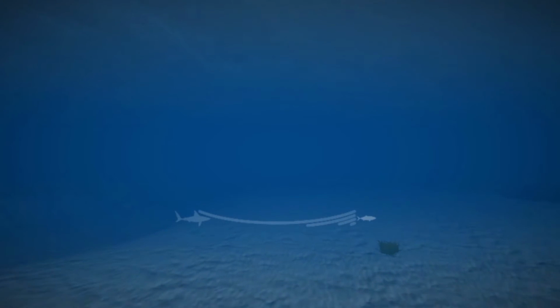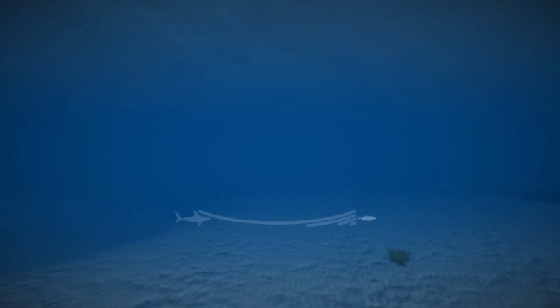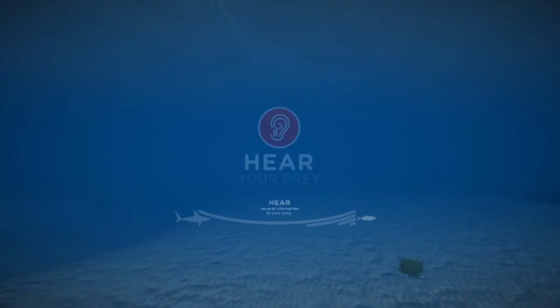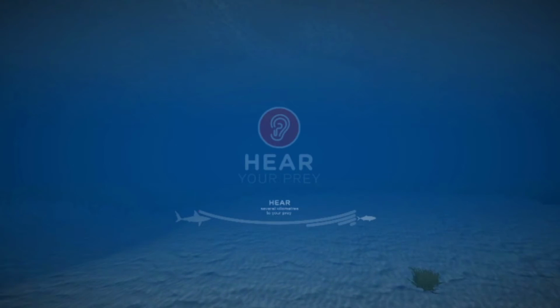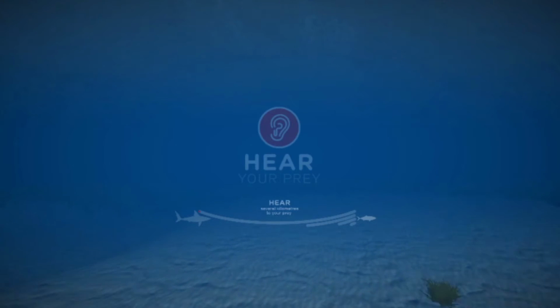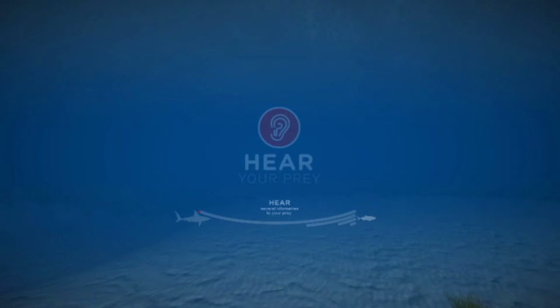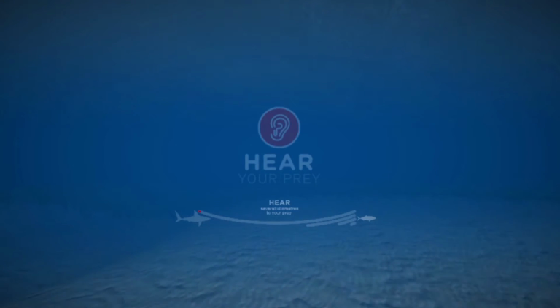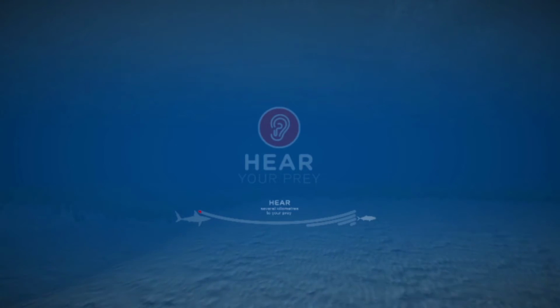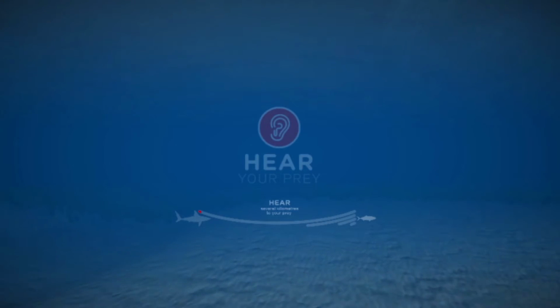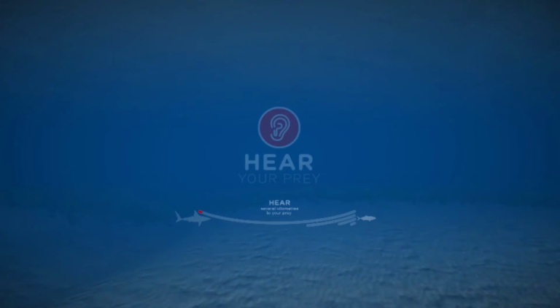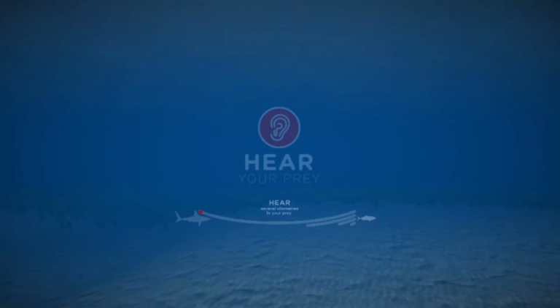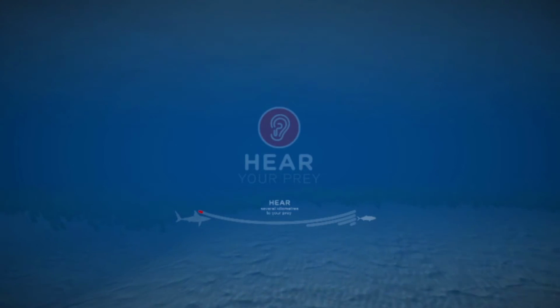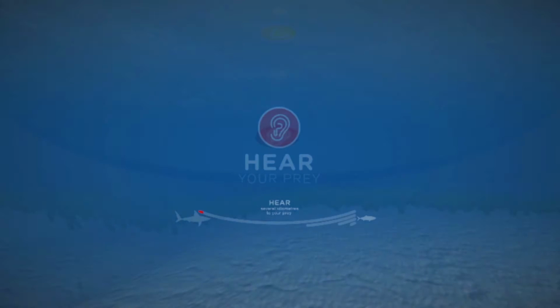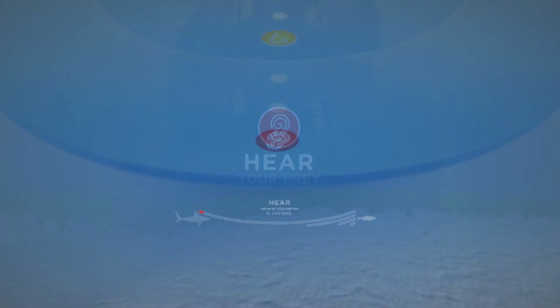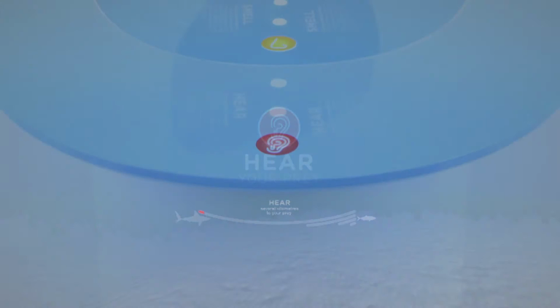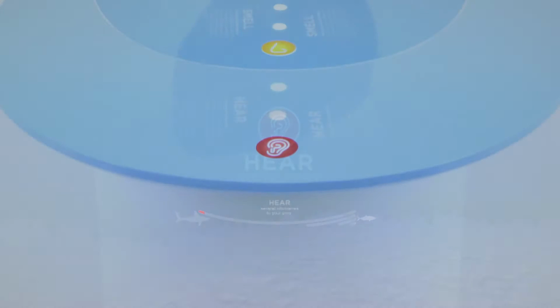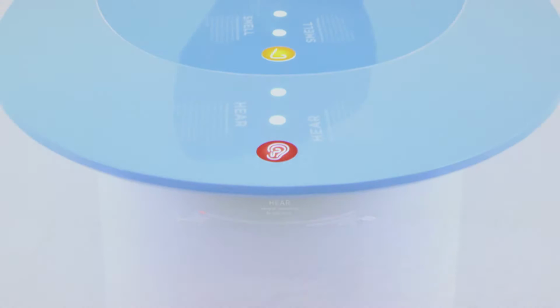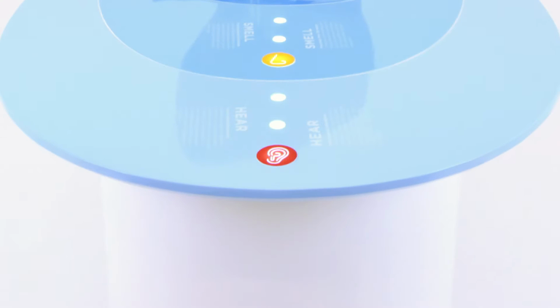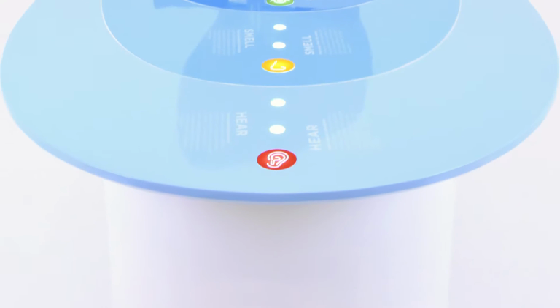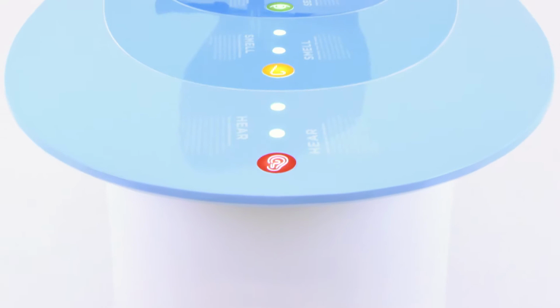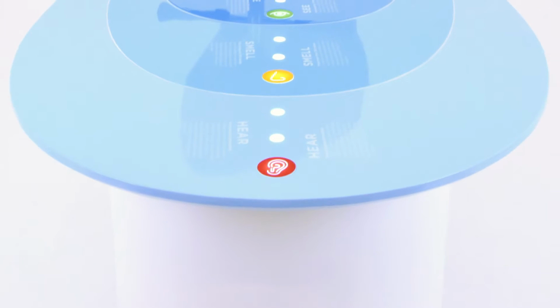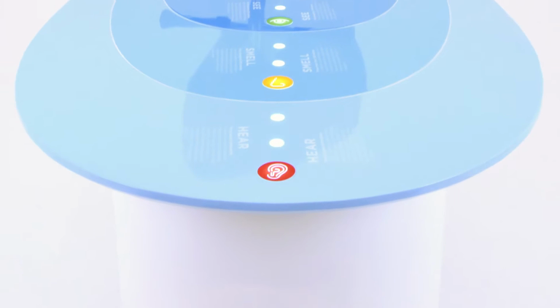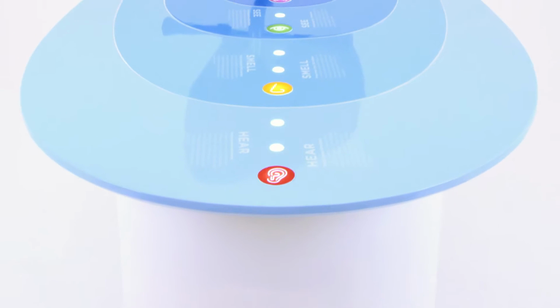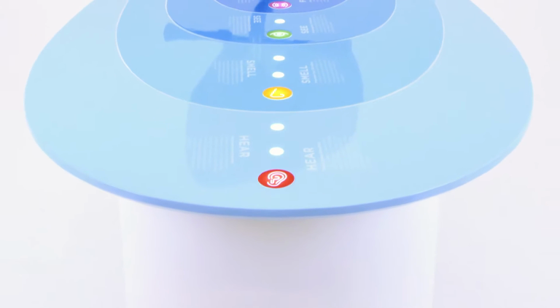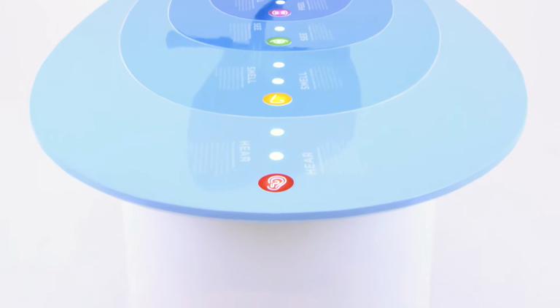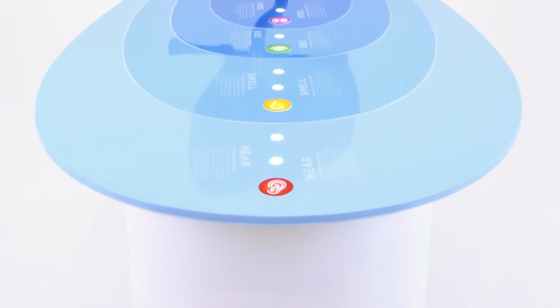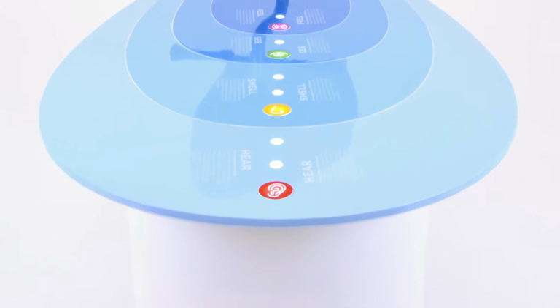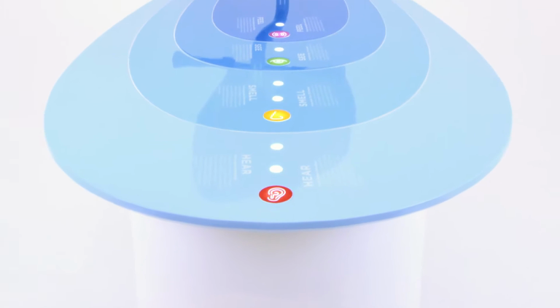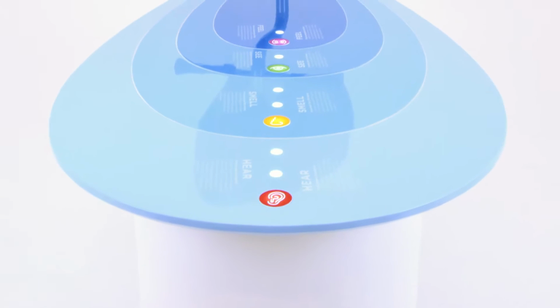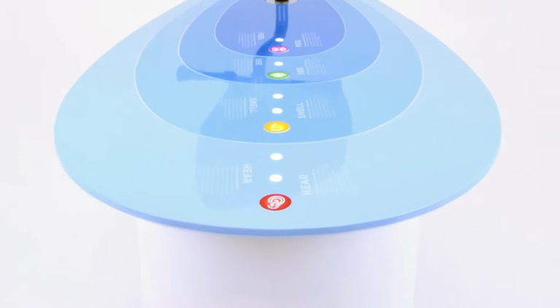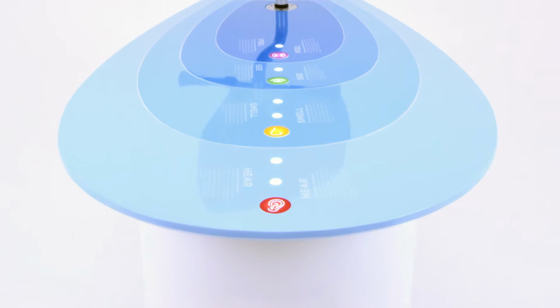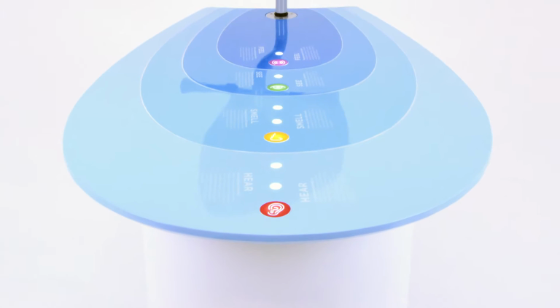And what could be cooler than sensing like a shark through the powerful technology of virtual reality?